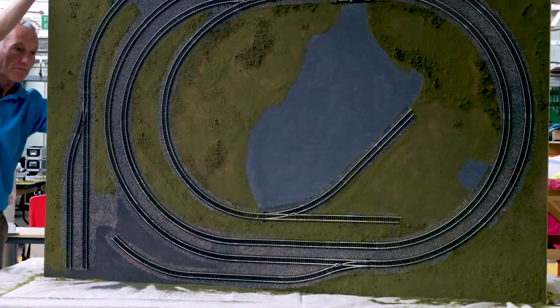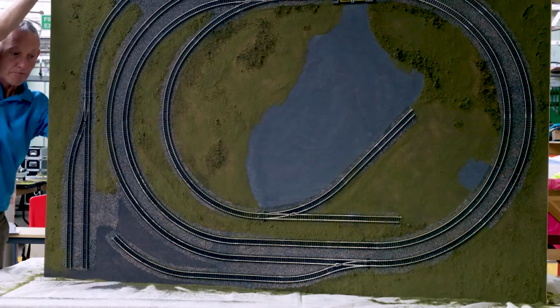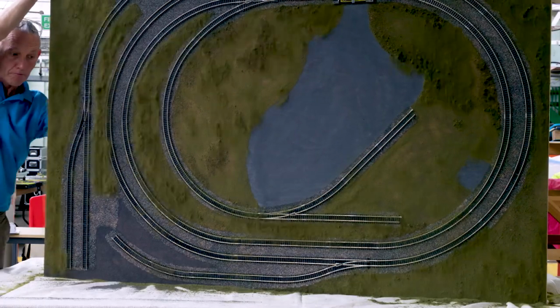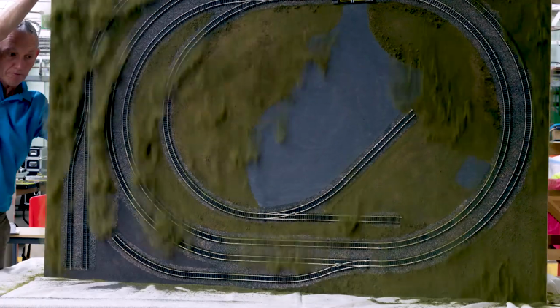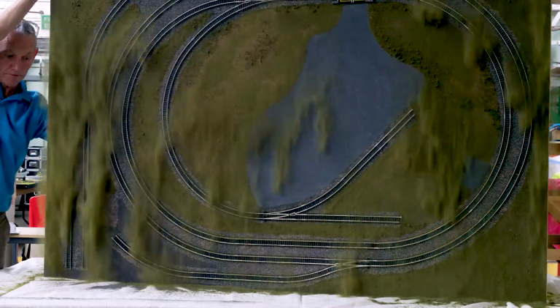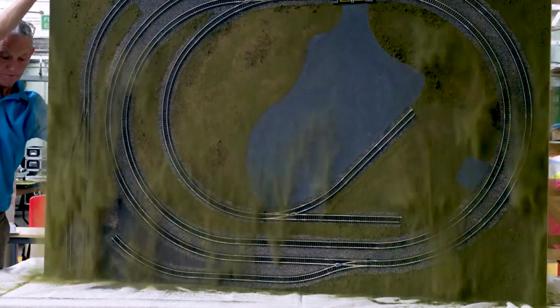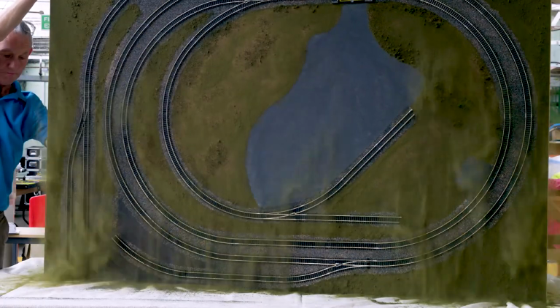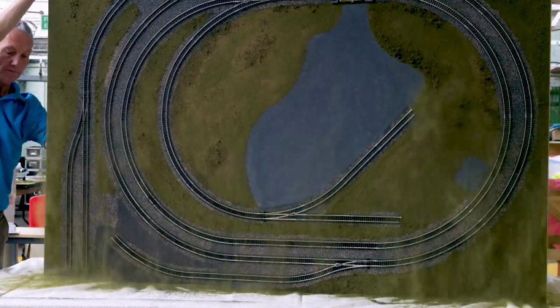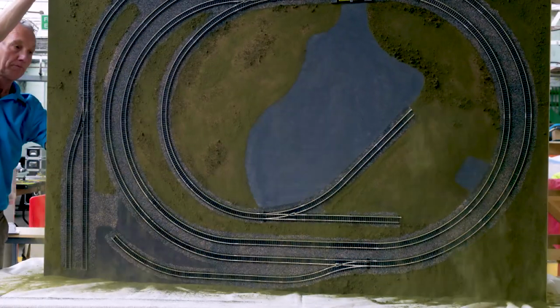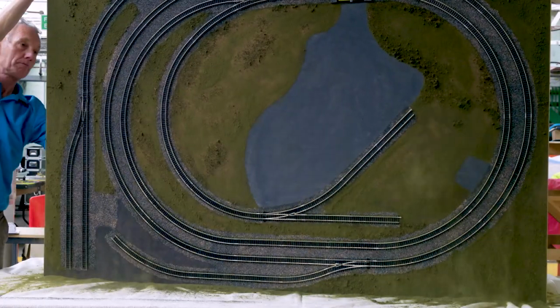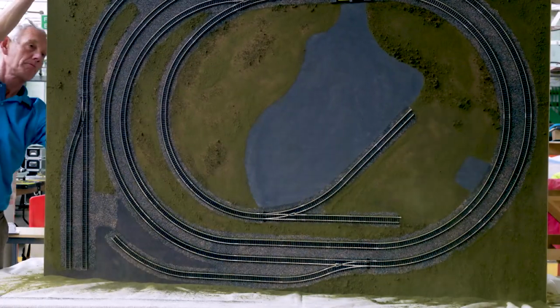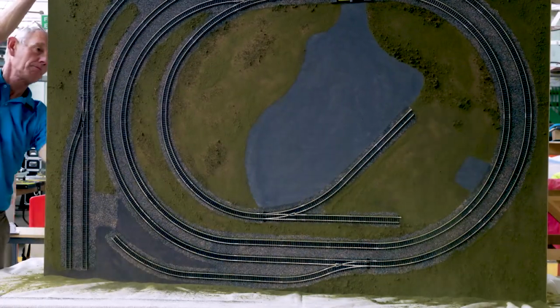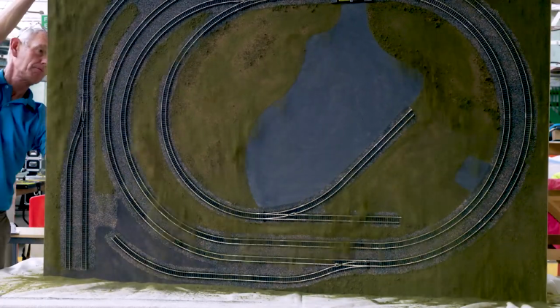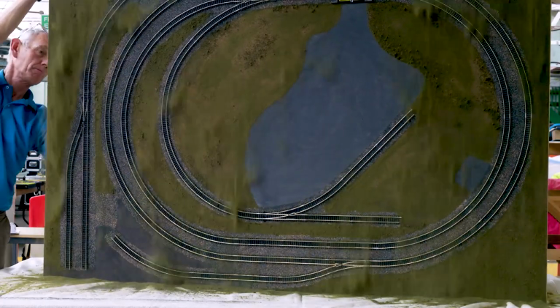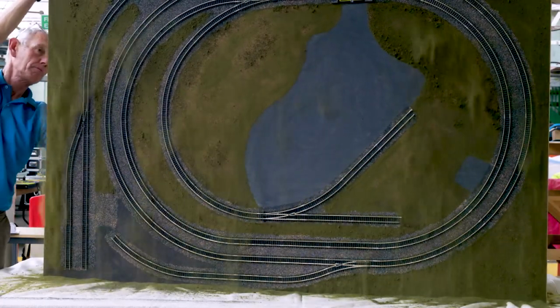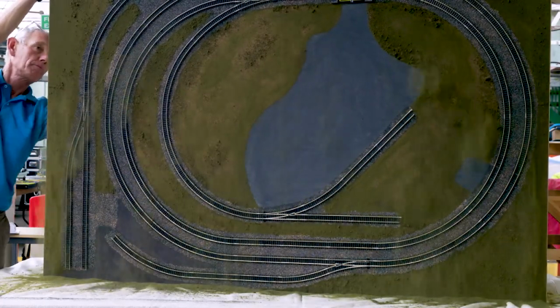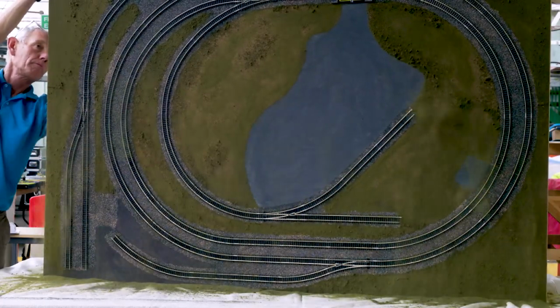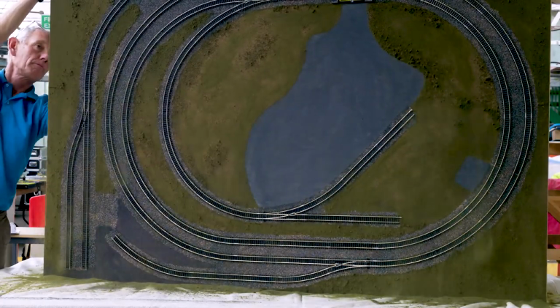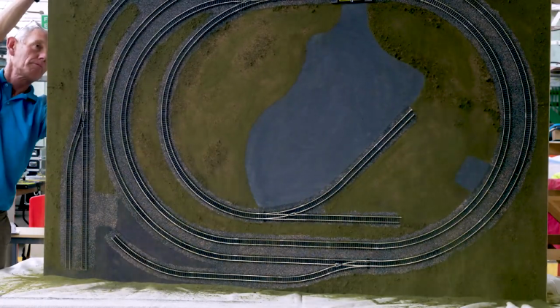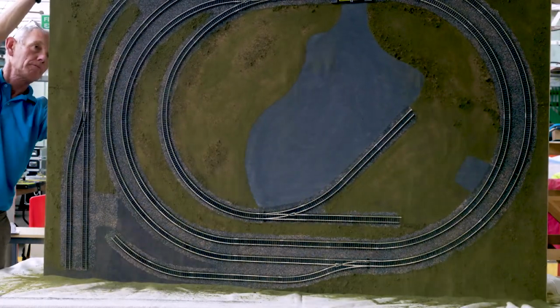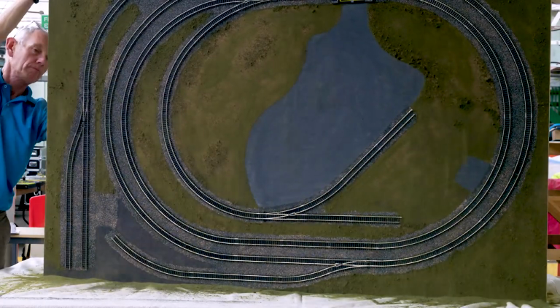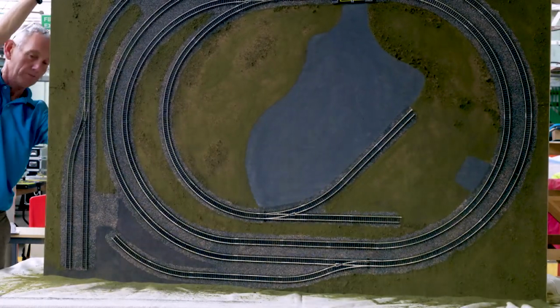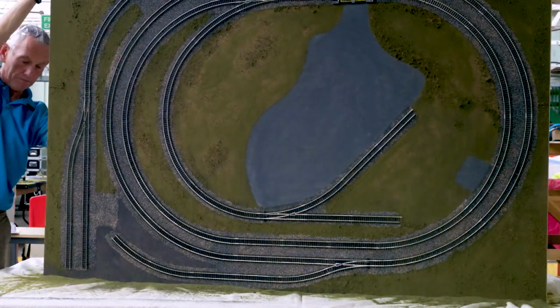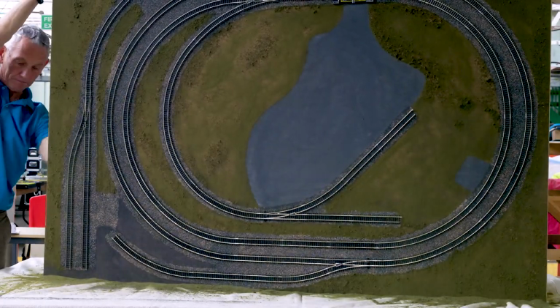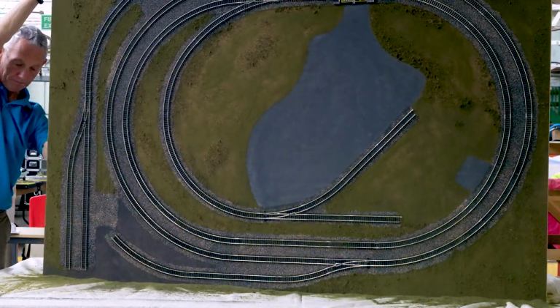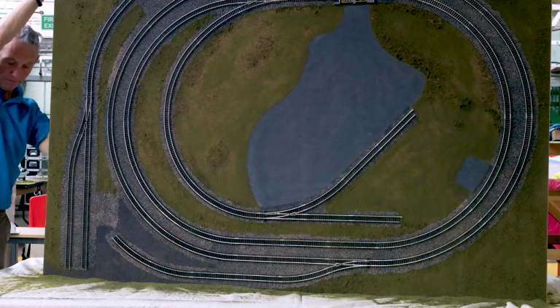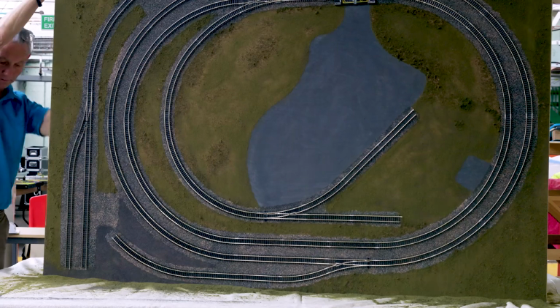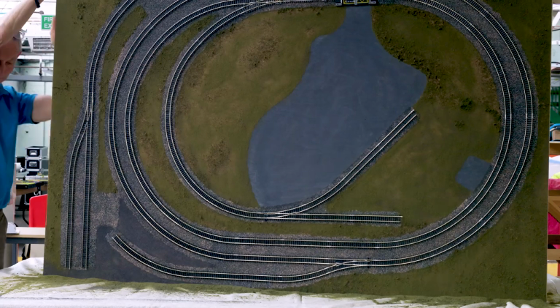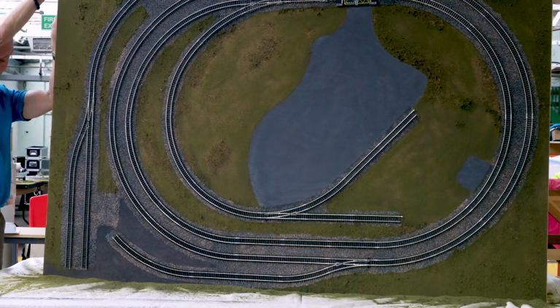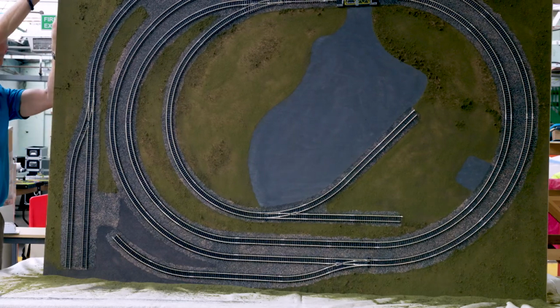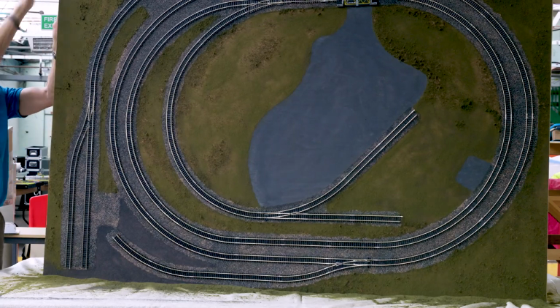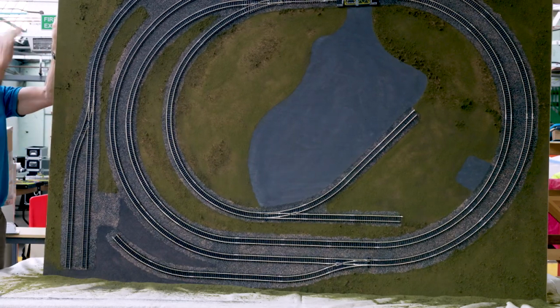With our scenic material sorted, we can now move on to really starting to bring that layout to life.